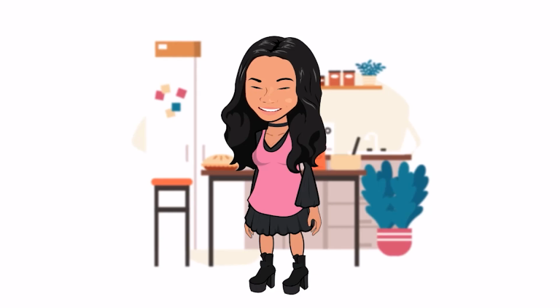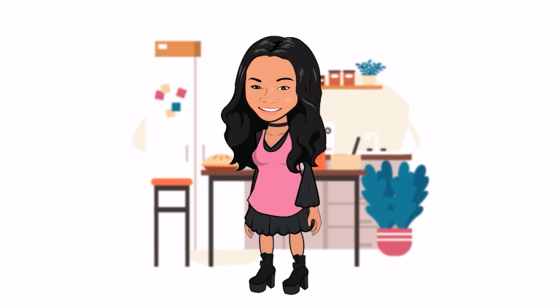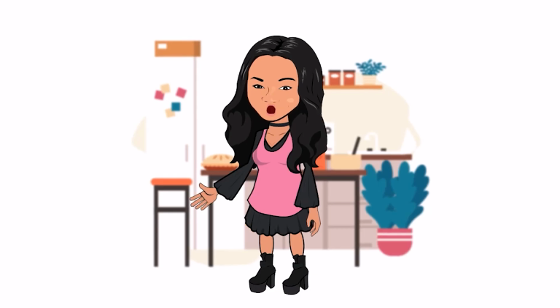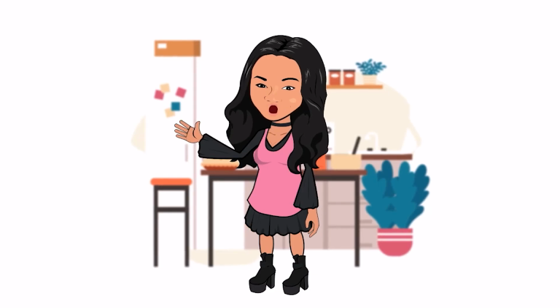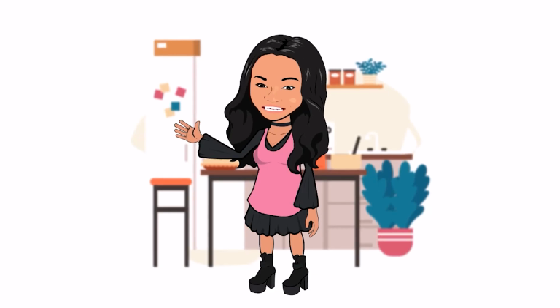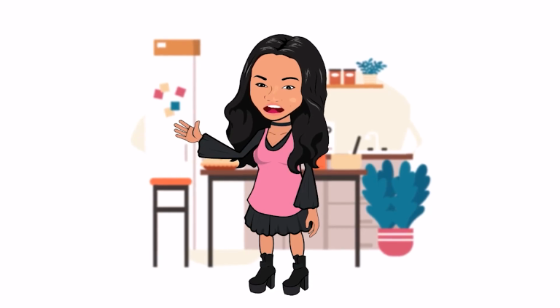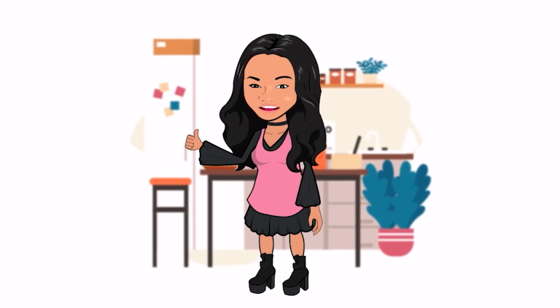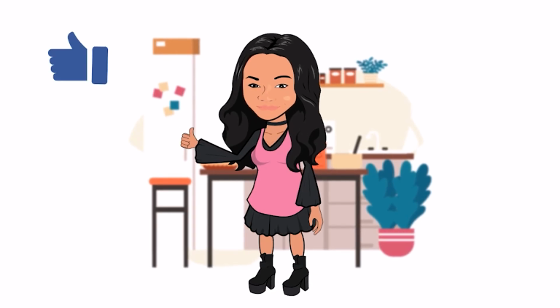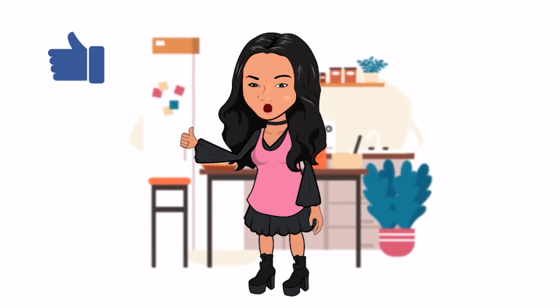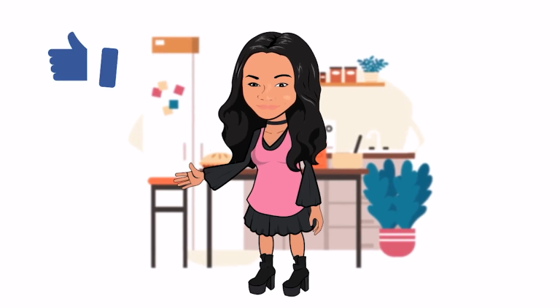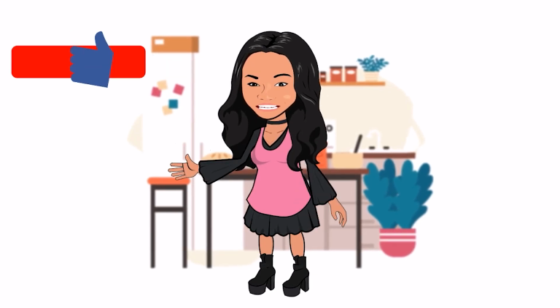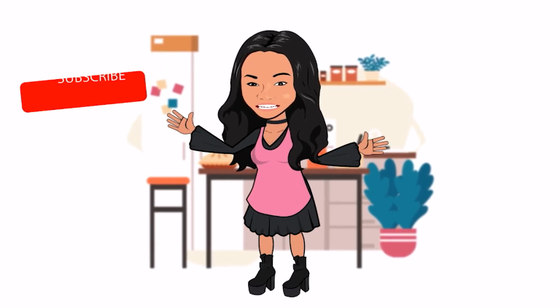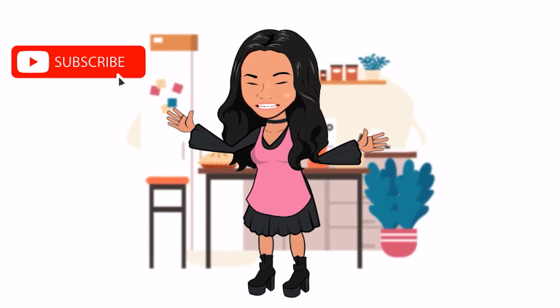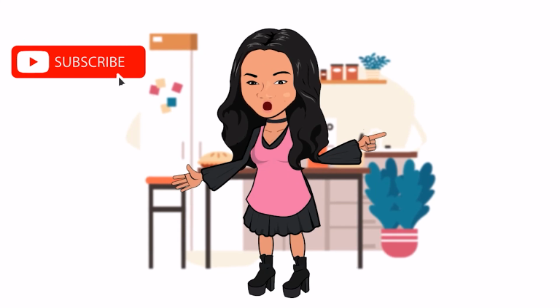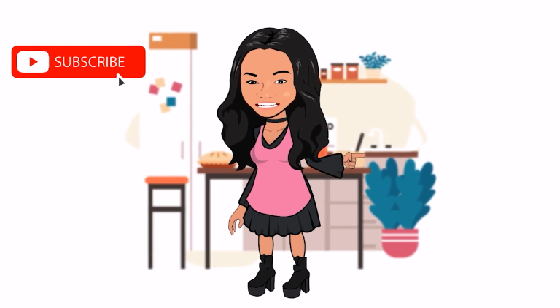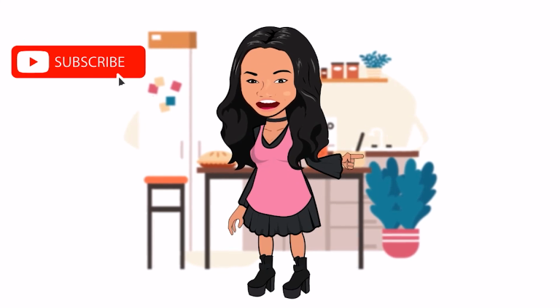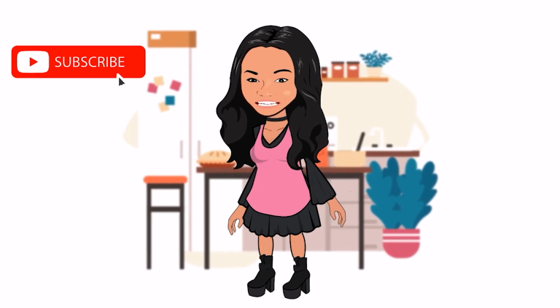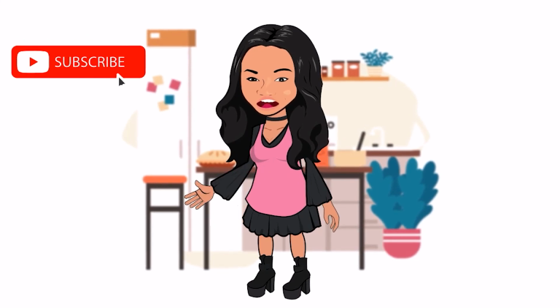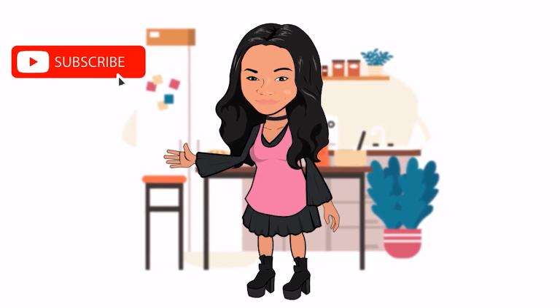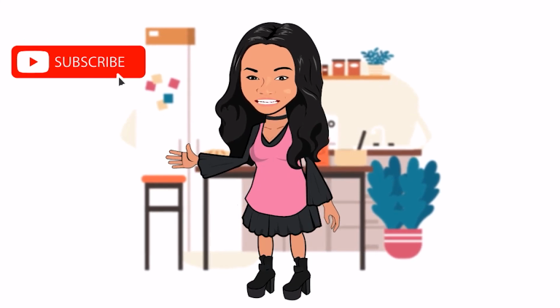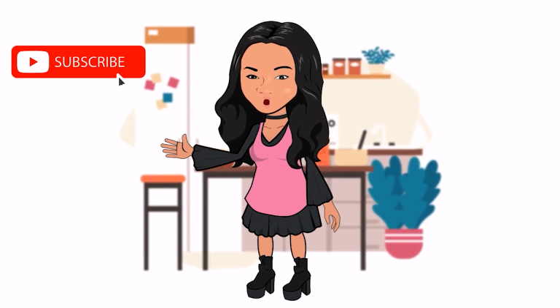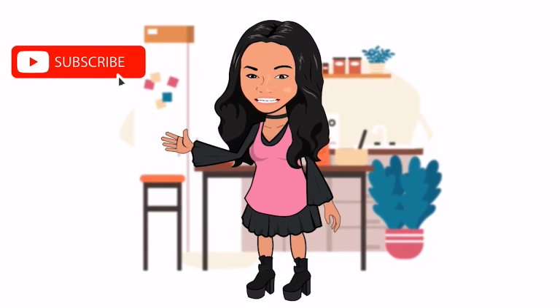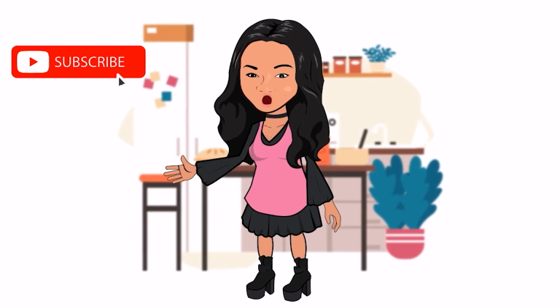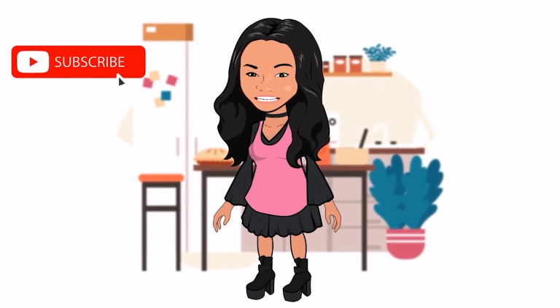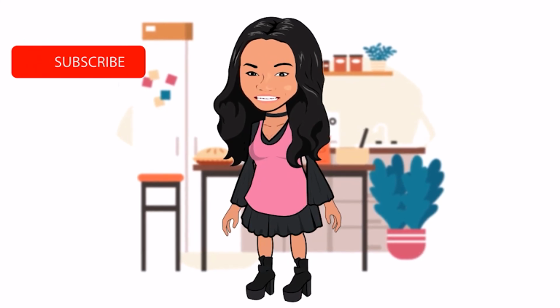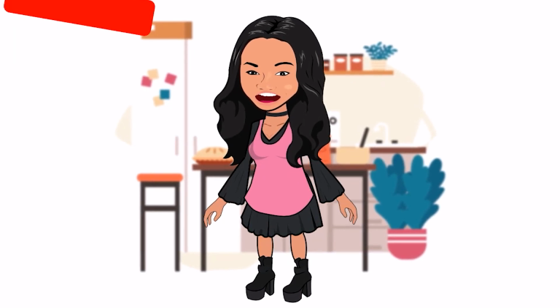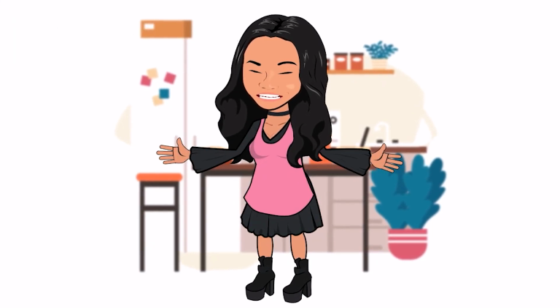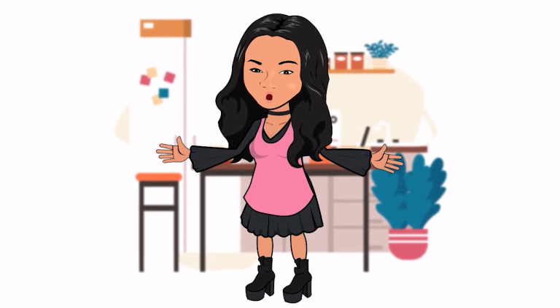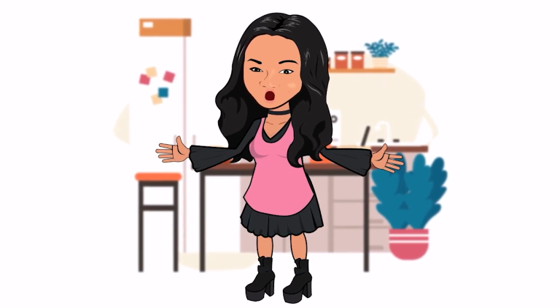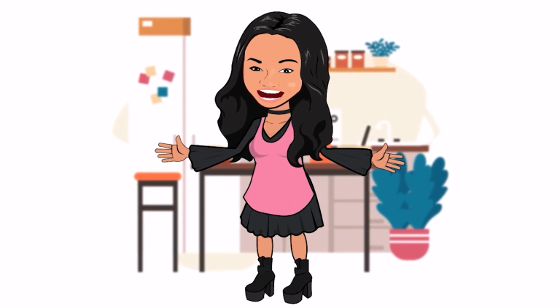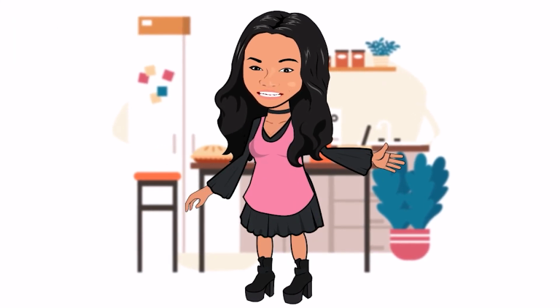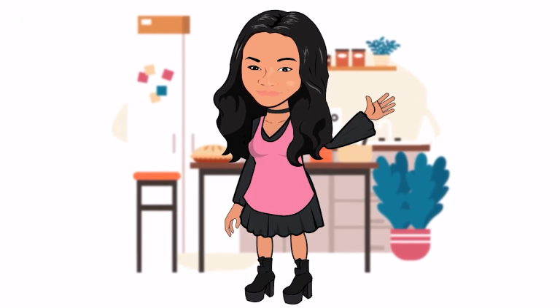Don't forget to click thumbs up and subscribe so that you can get all of my new videos. Thanks for watching, goodbye!